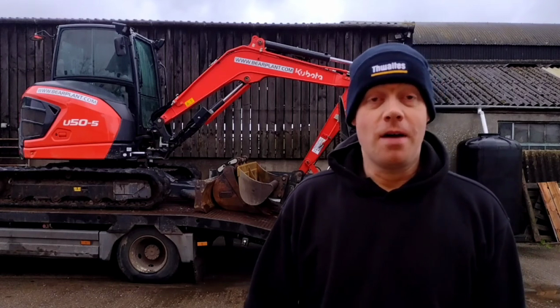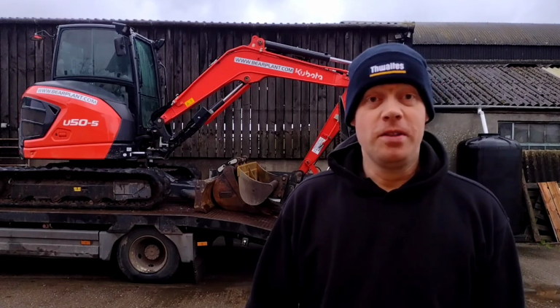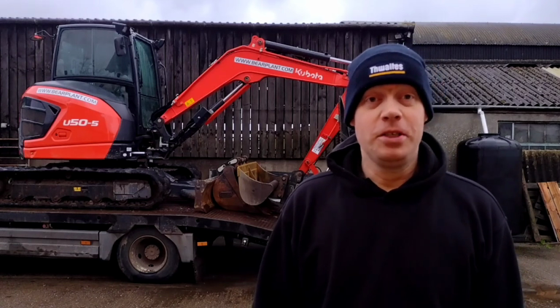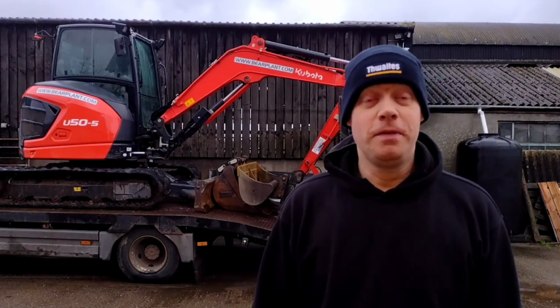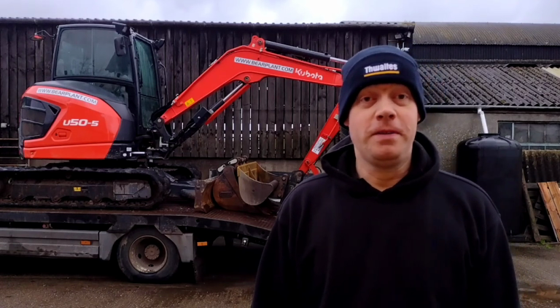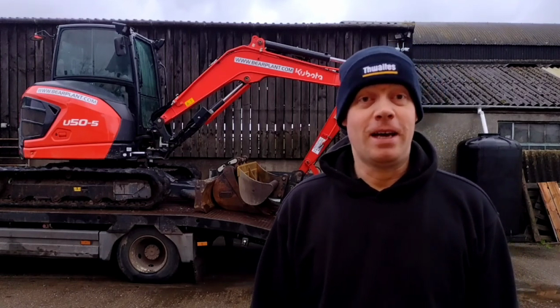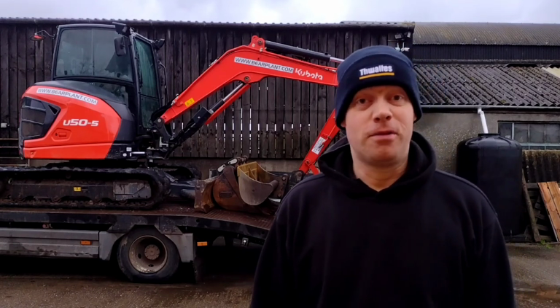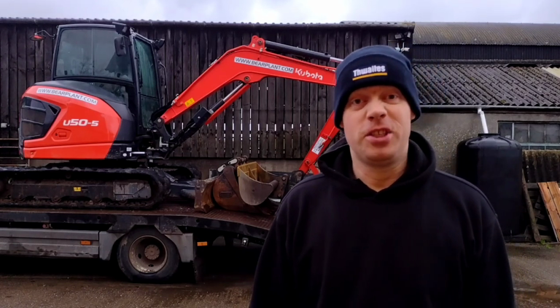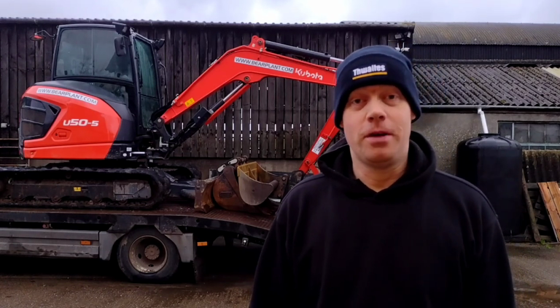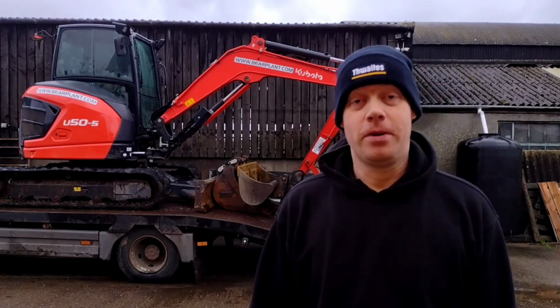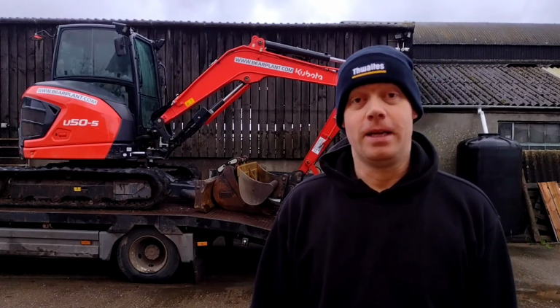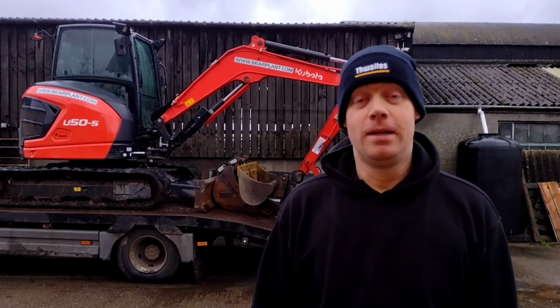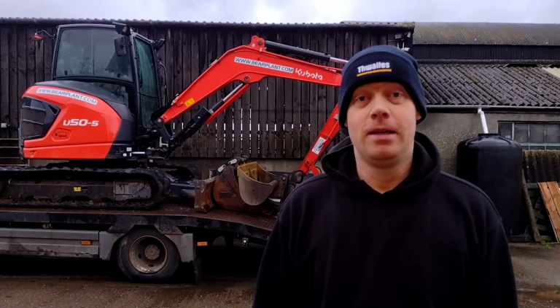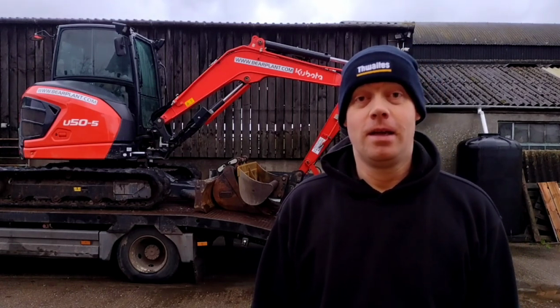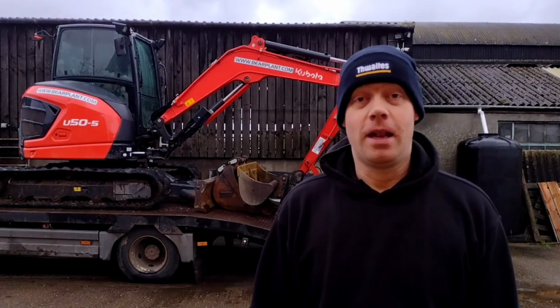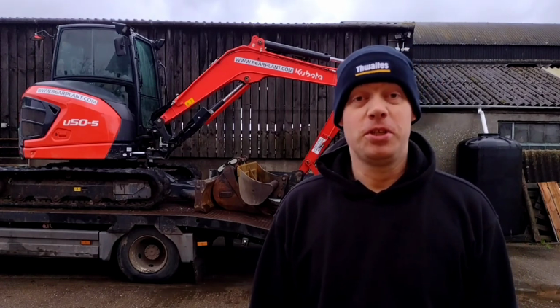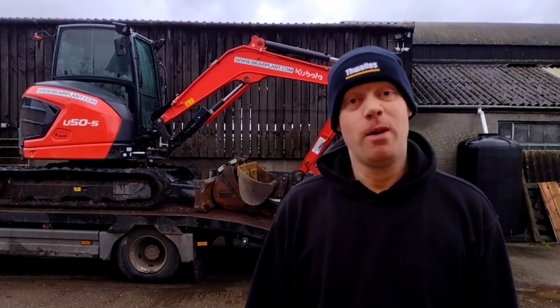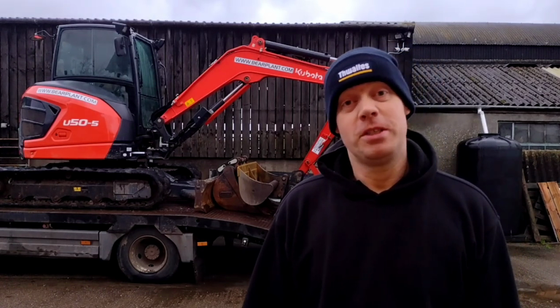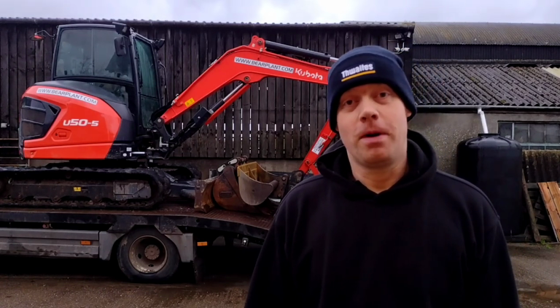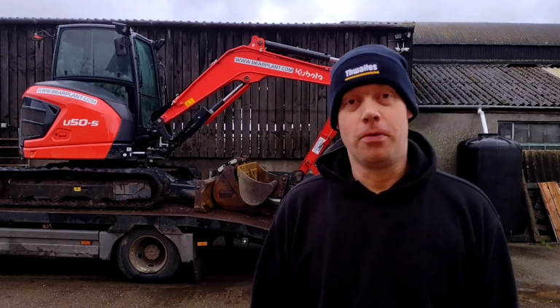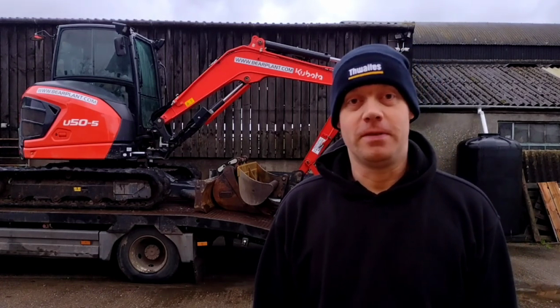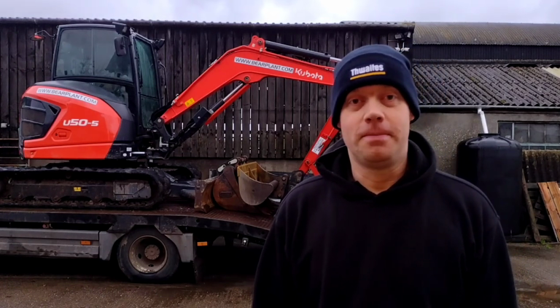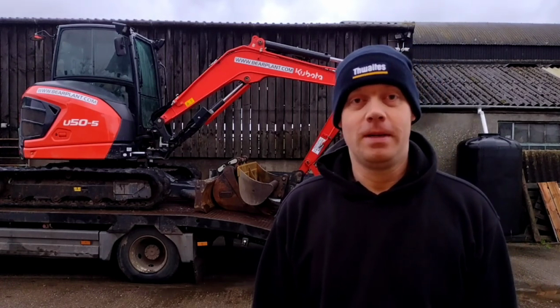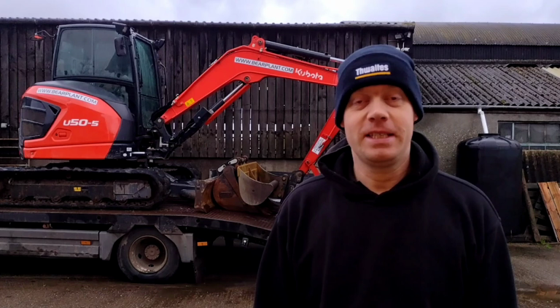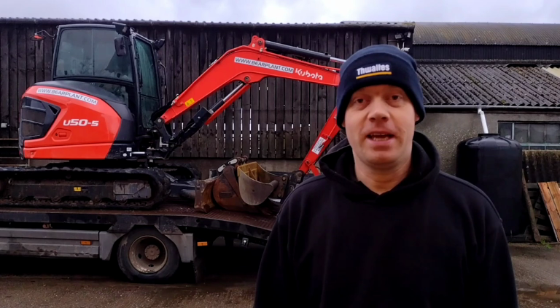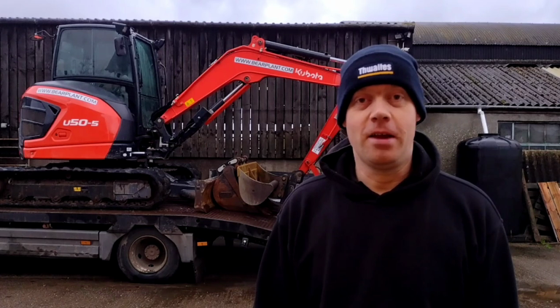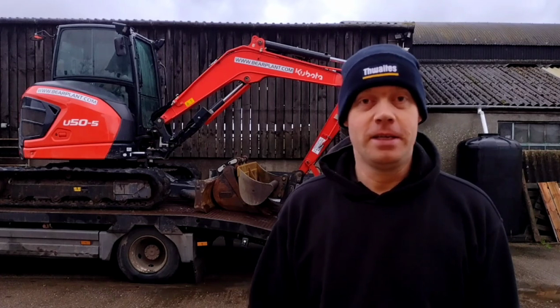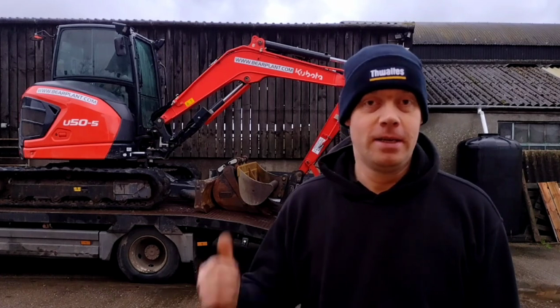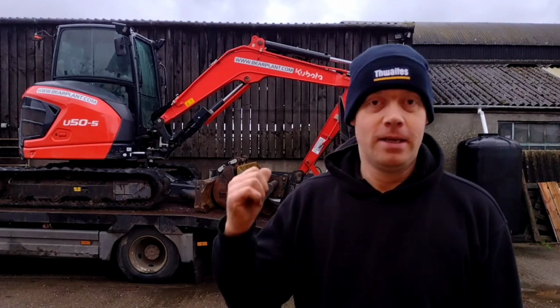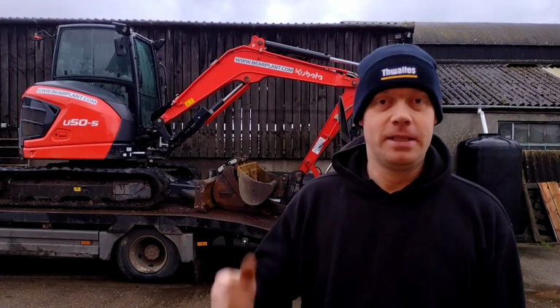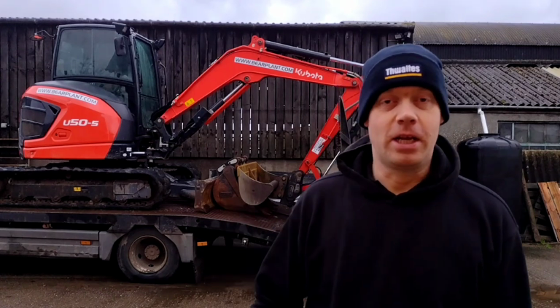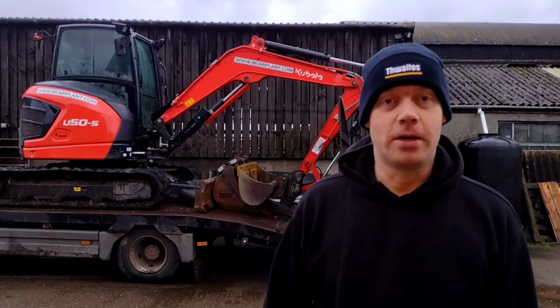I've owned this U50 now for just over a year and I want to share with you some of my thoughts of it. Let's get it unloaded and take a look.